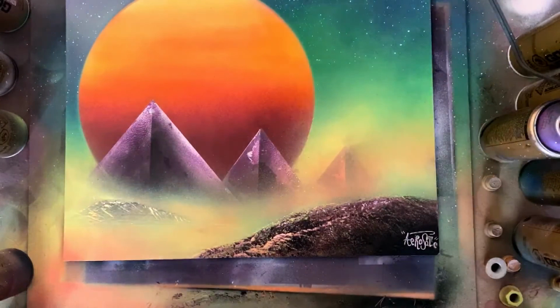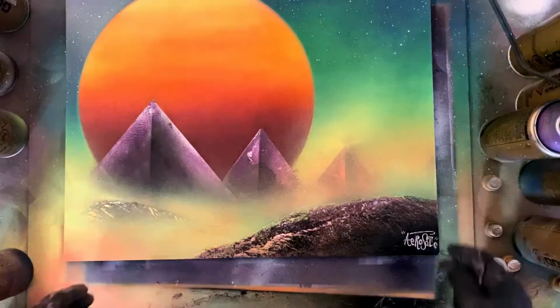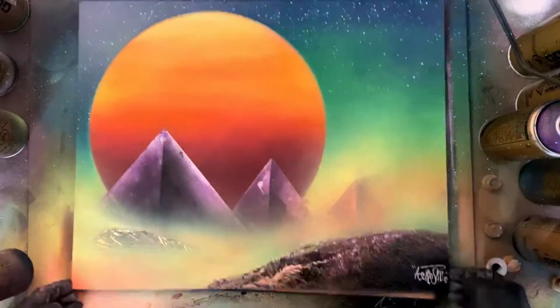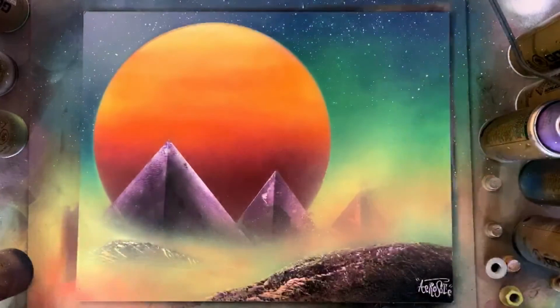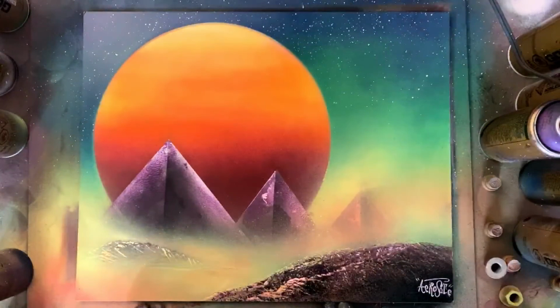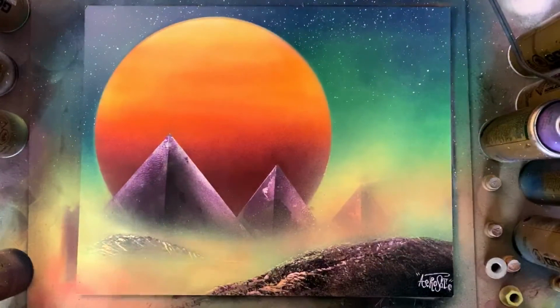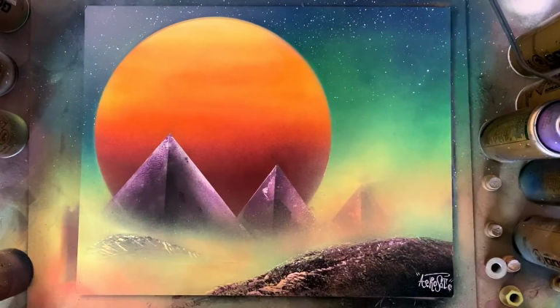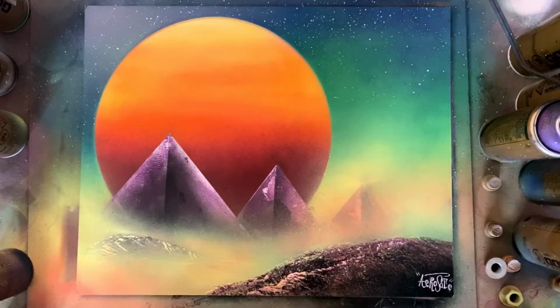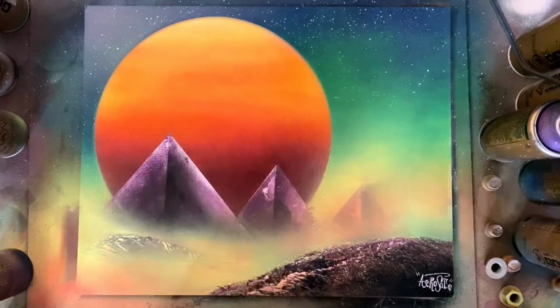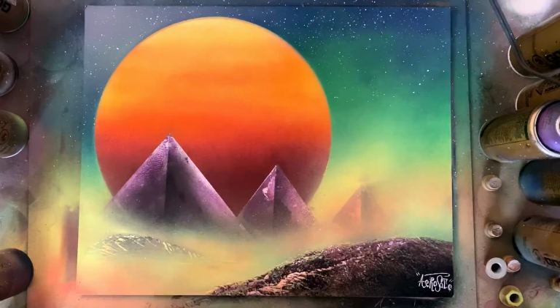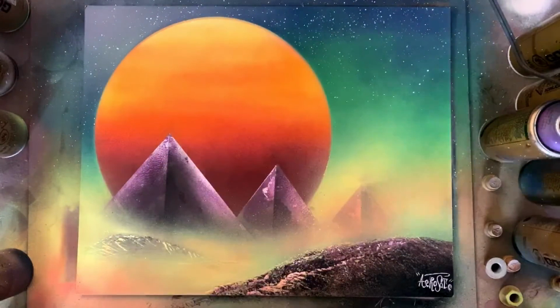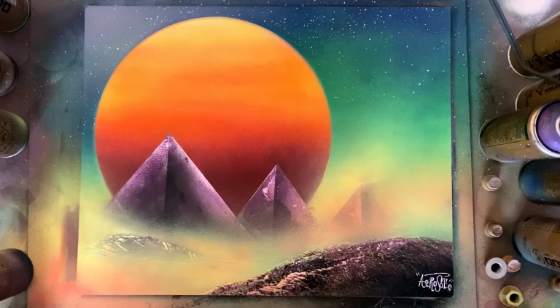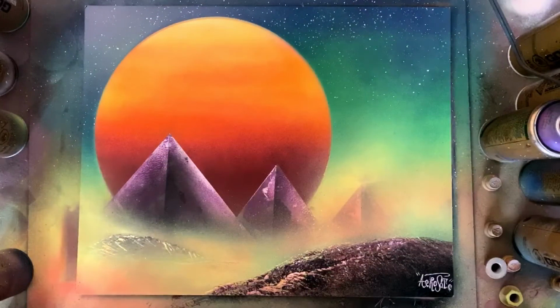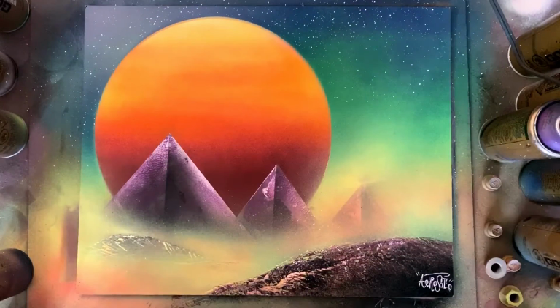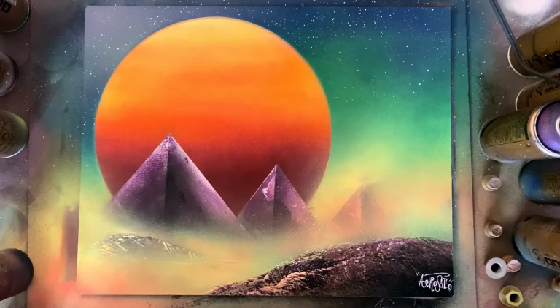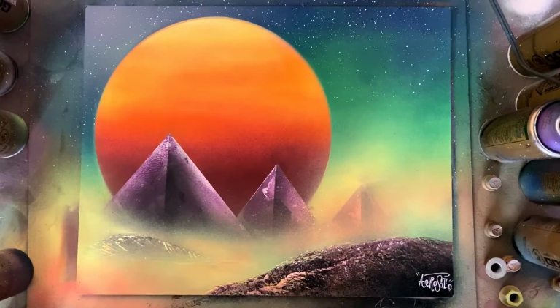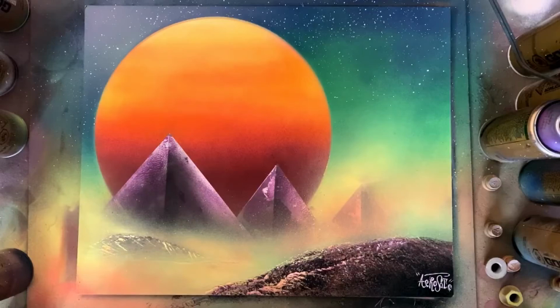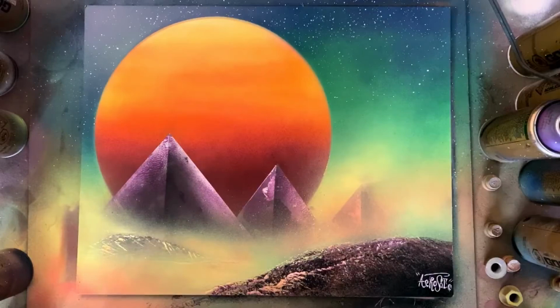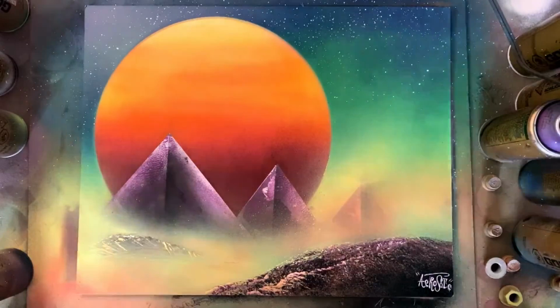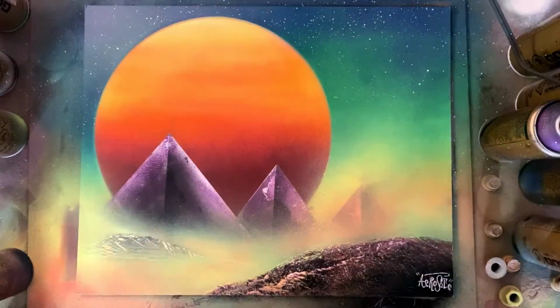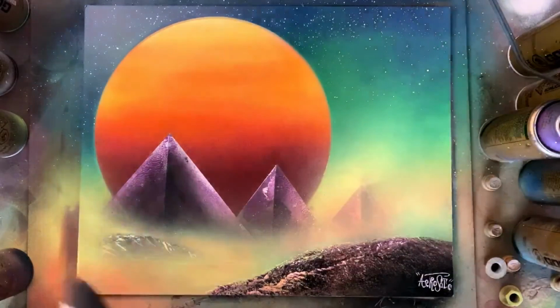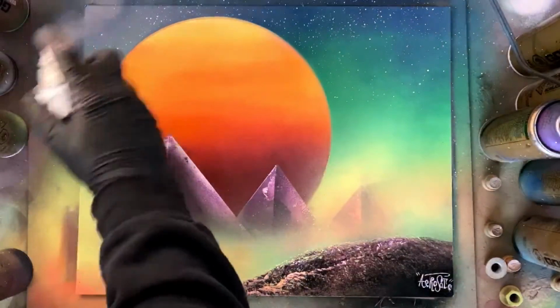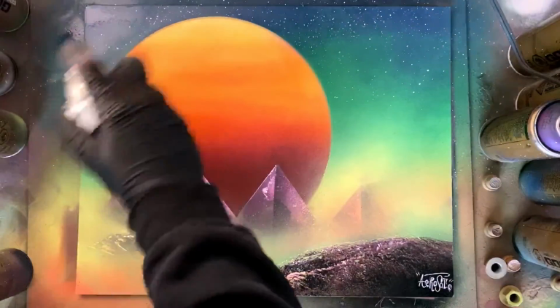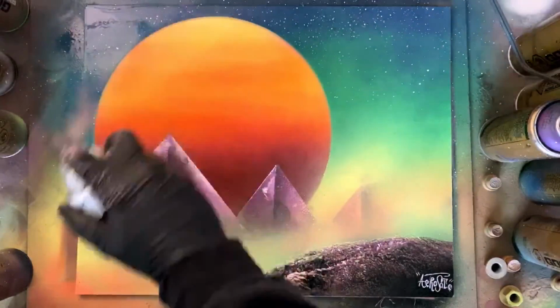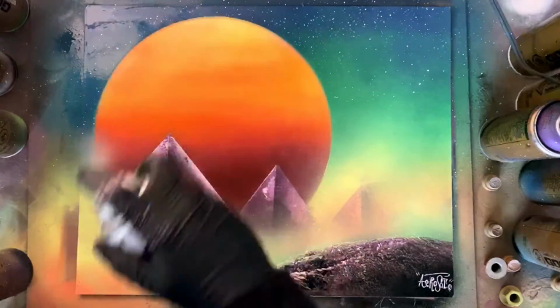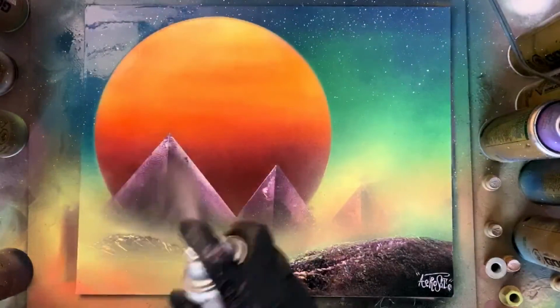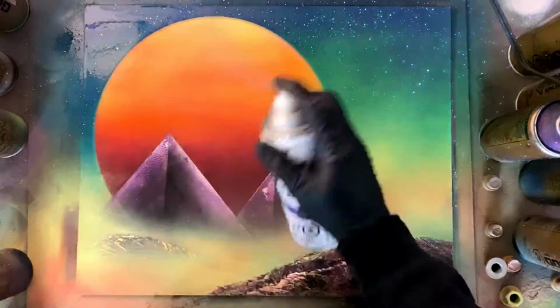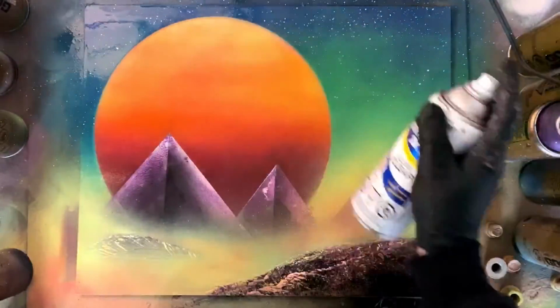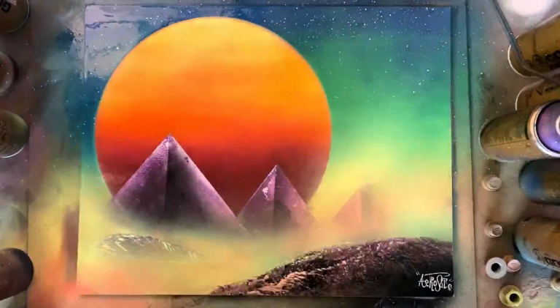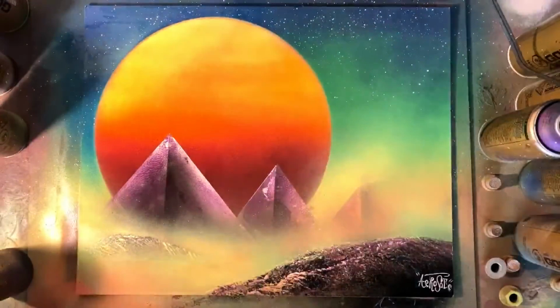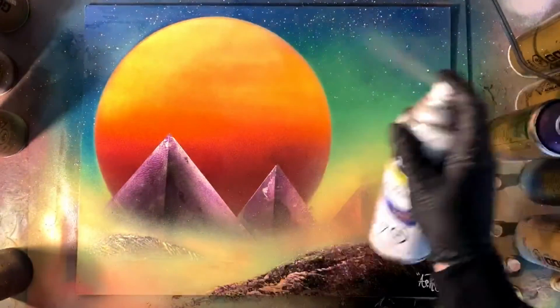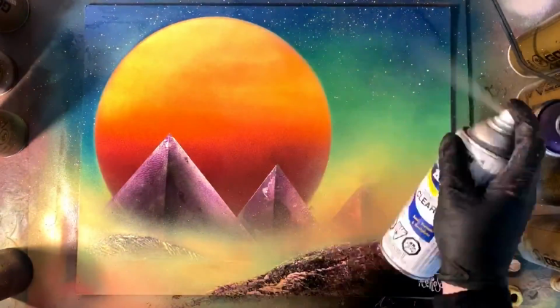Hopefully you guys enjoyed — slap a like on the video and until then I'll see you guys in a future spray paint art video.